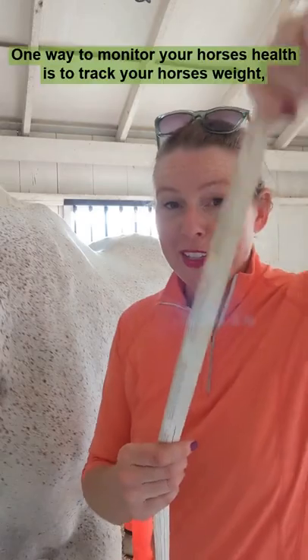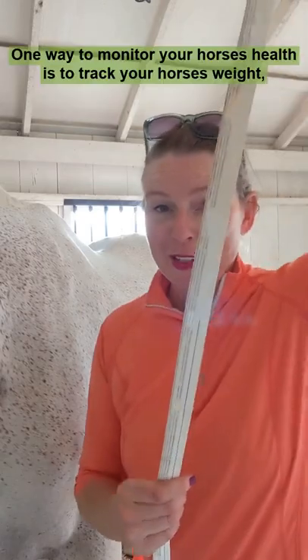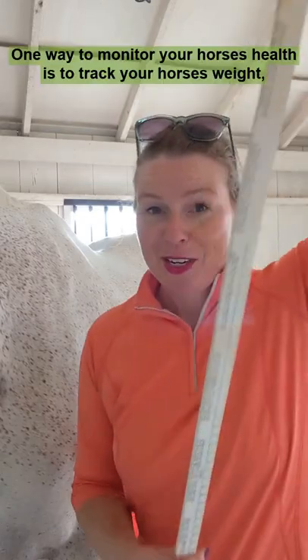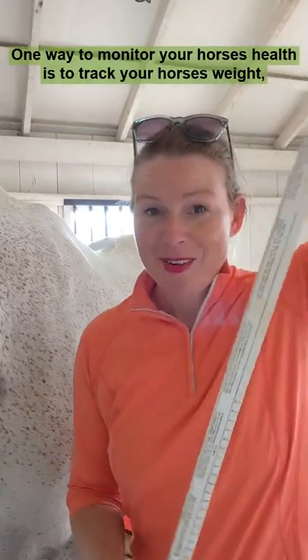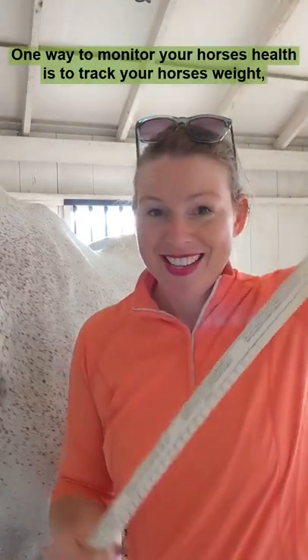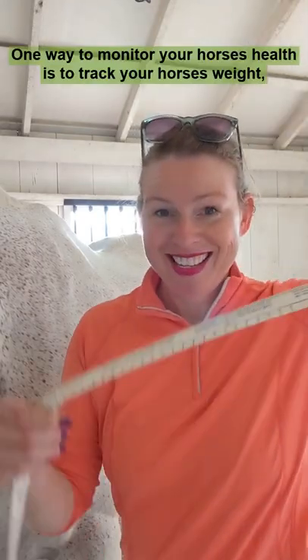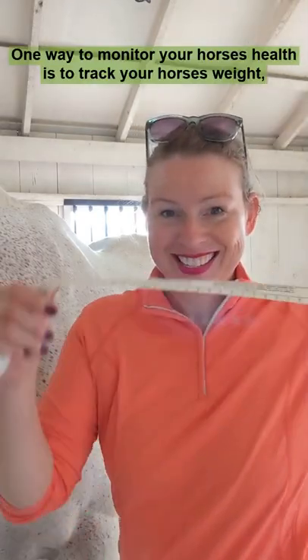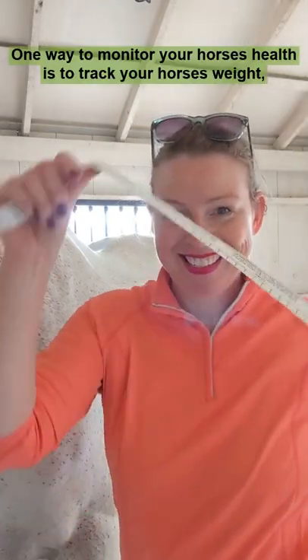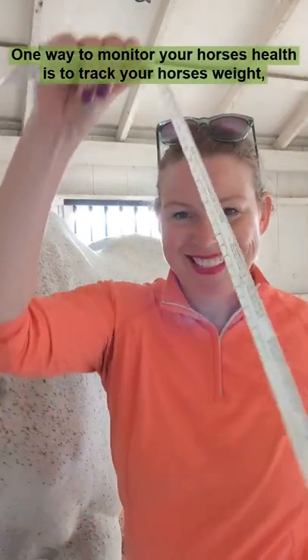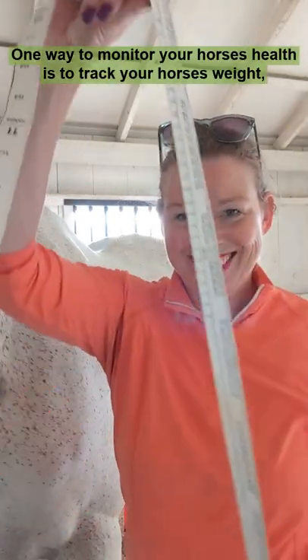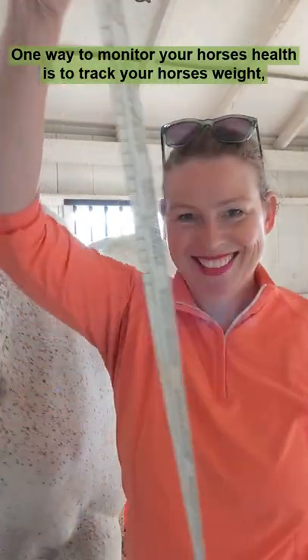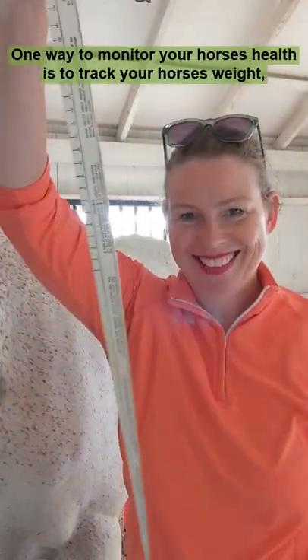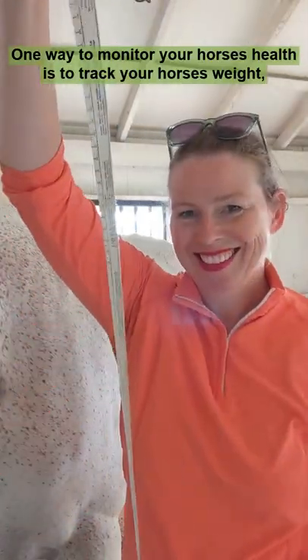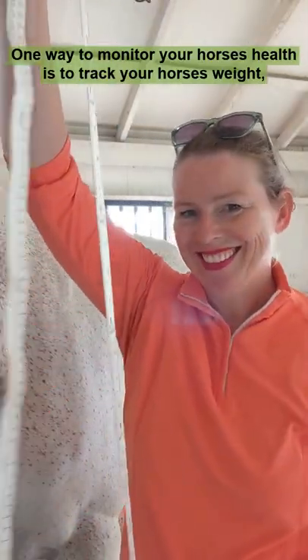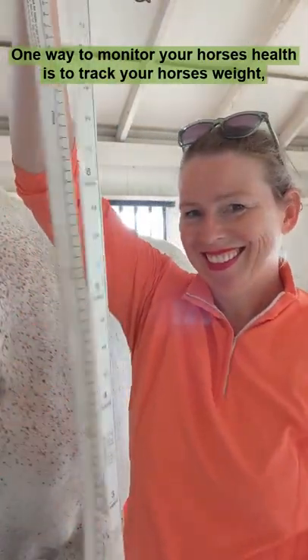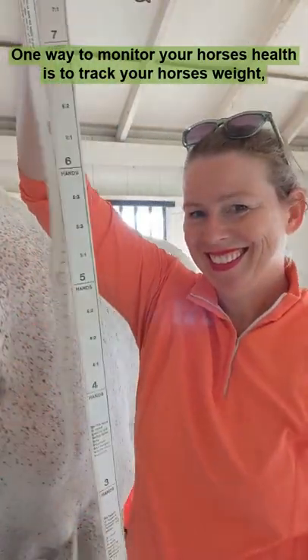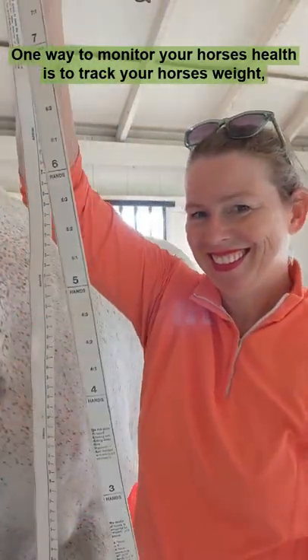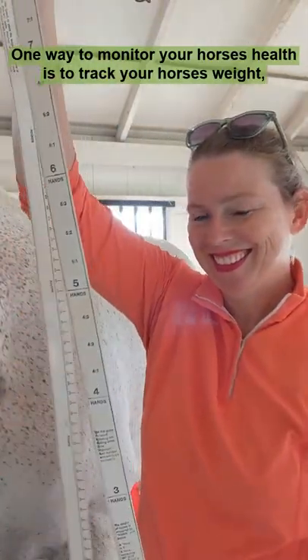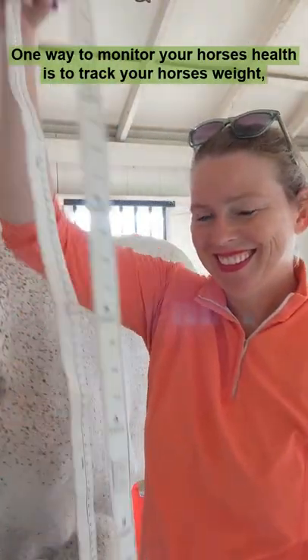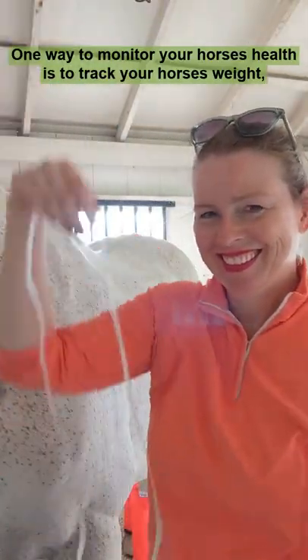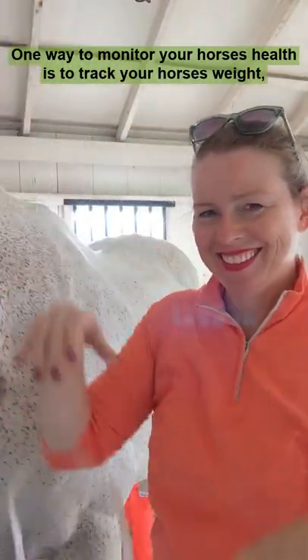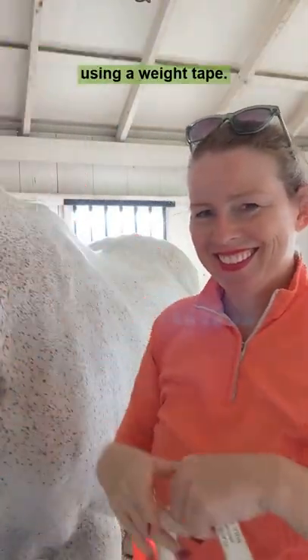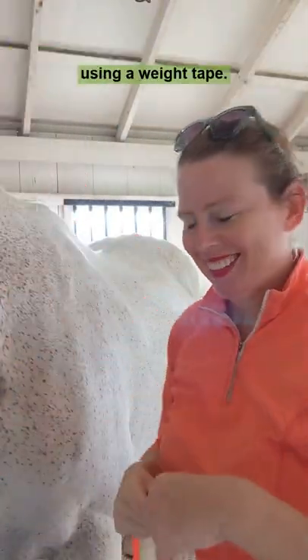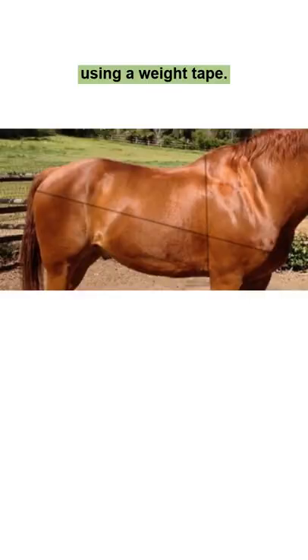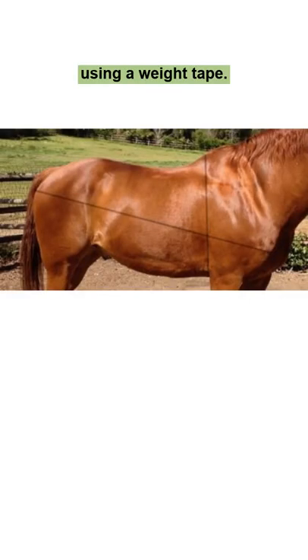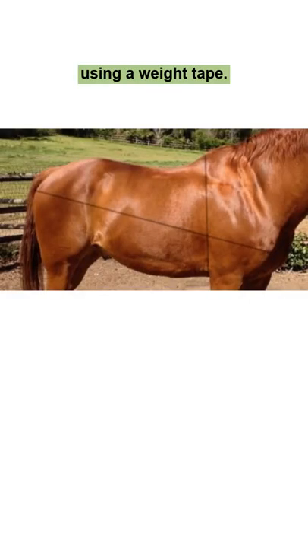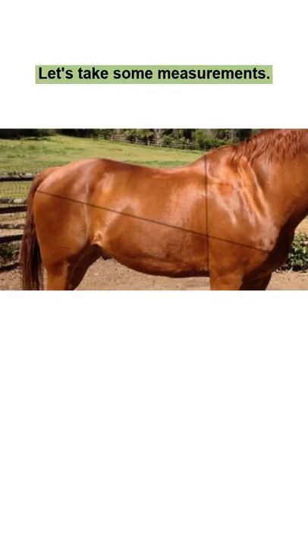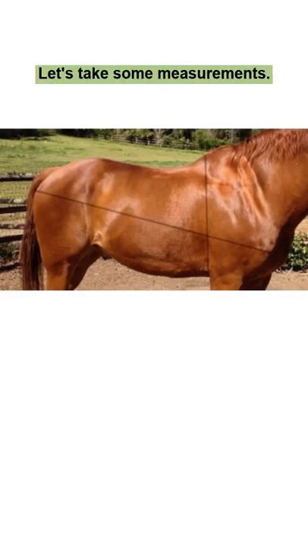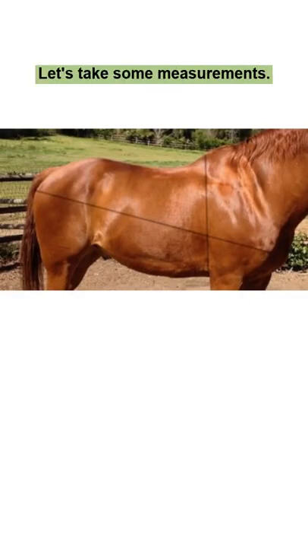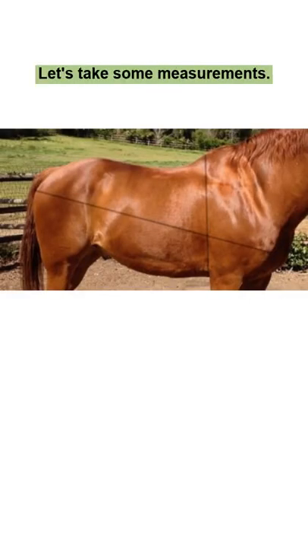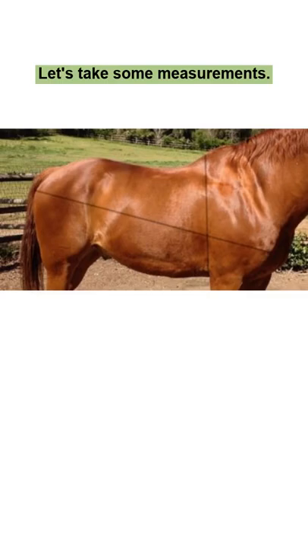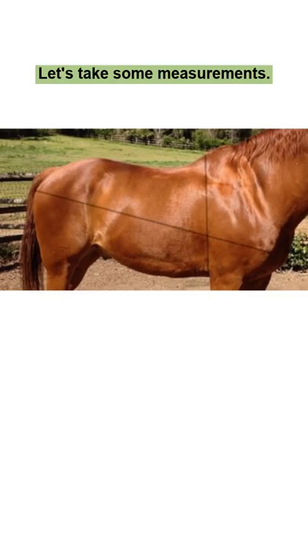One way to monitor your horse's health is to track your horse's weight using a weight tape. Let's take some measurements.